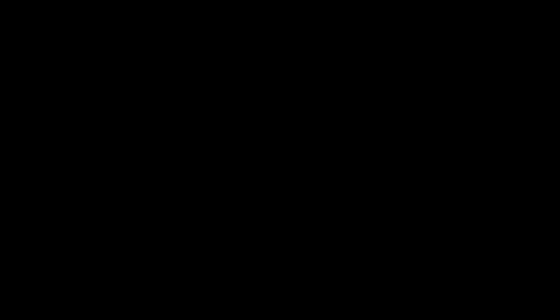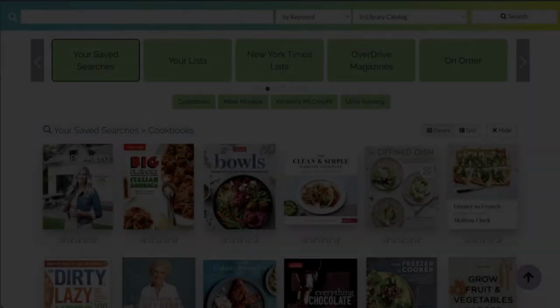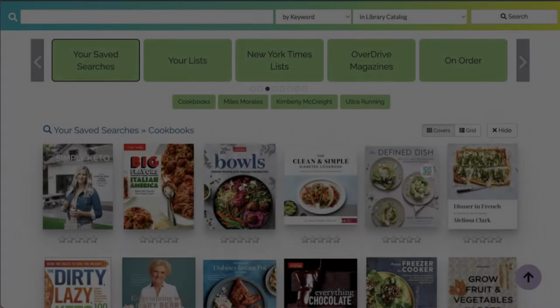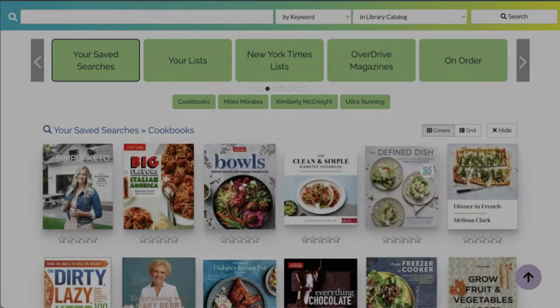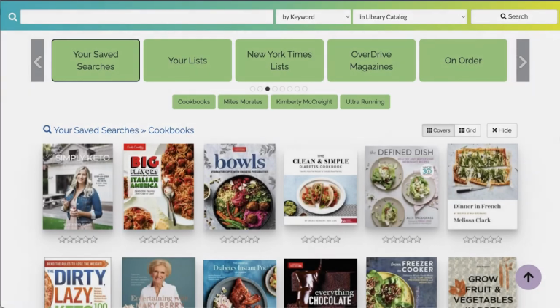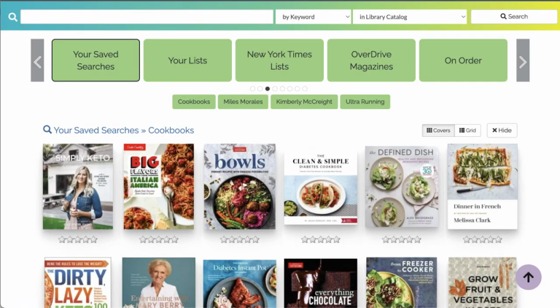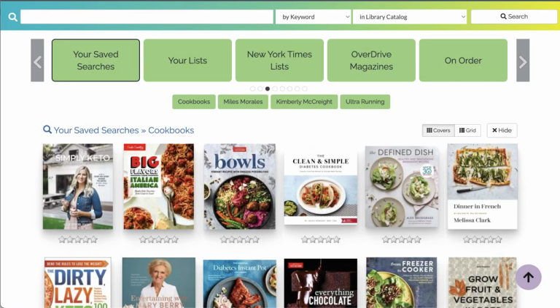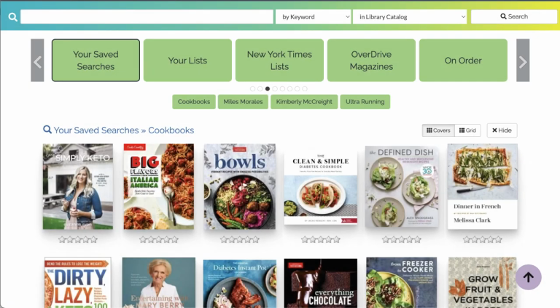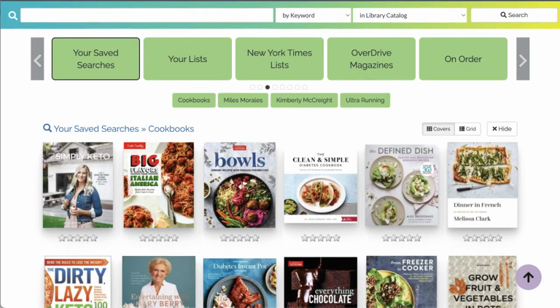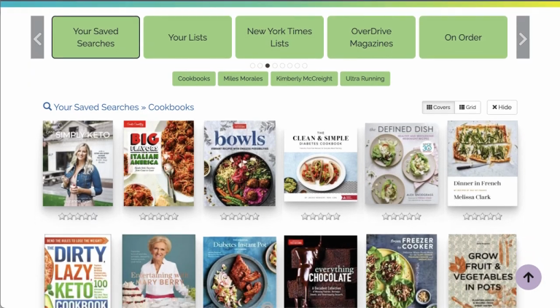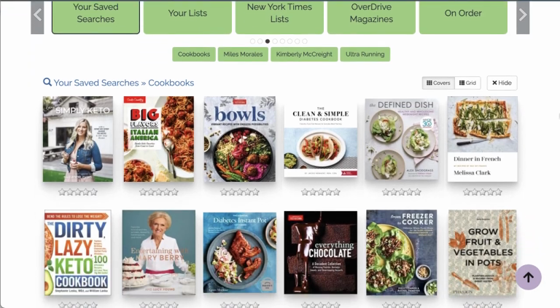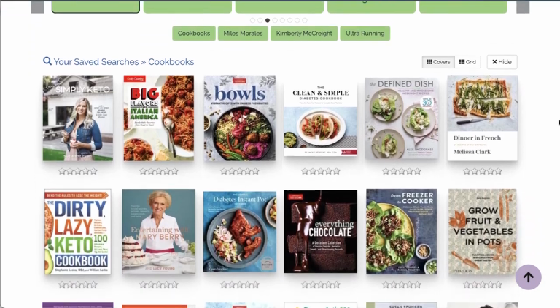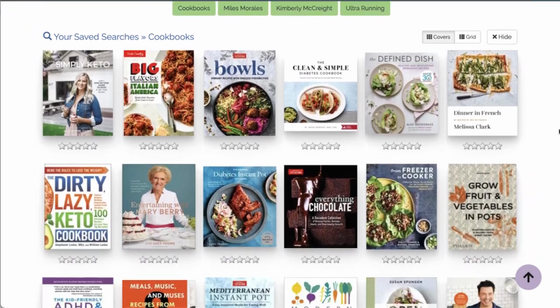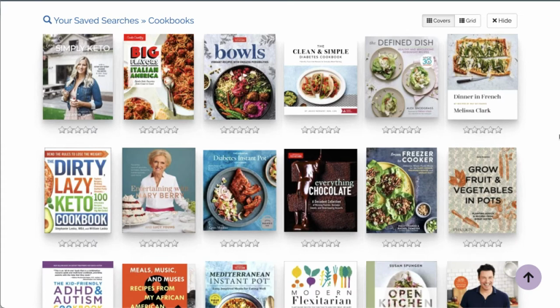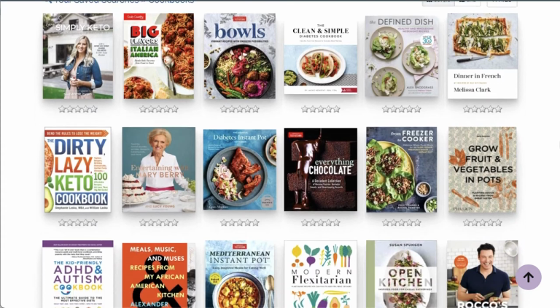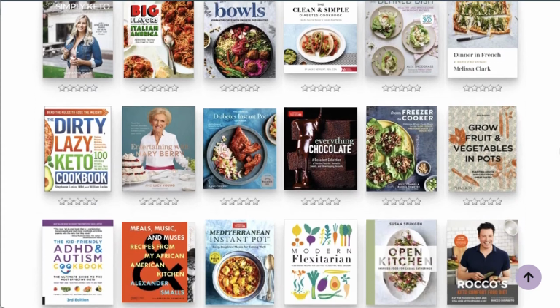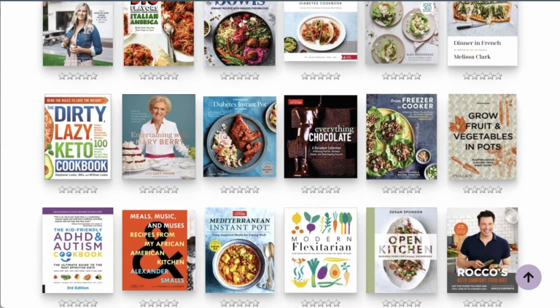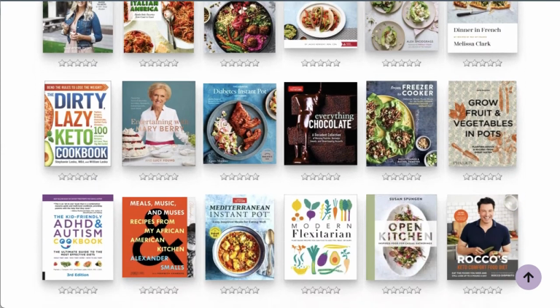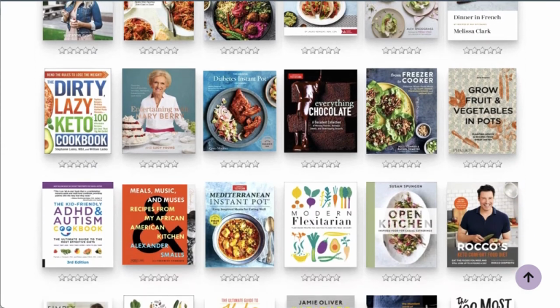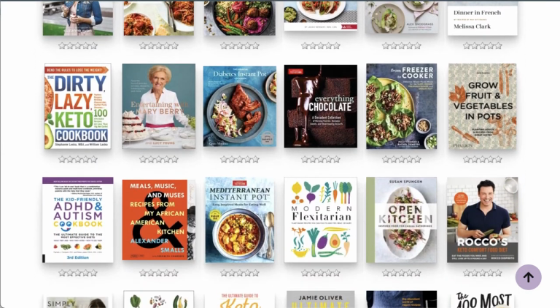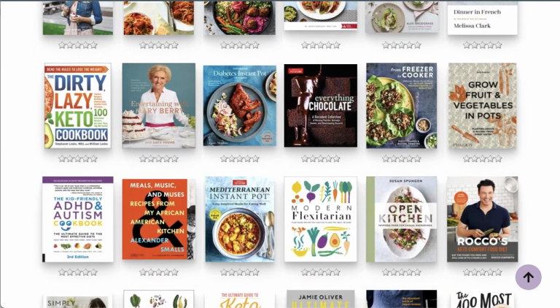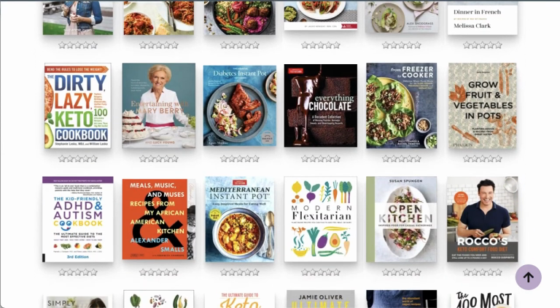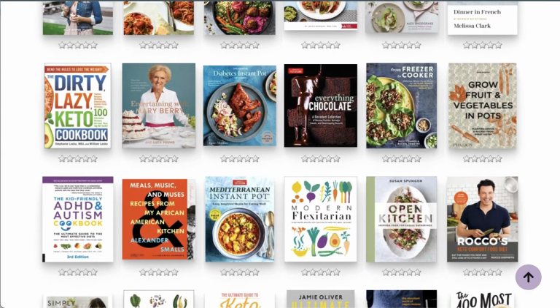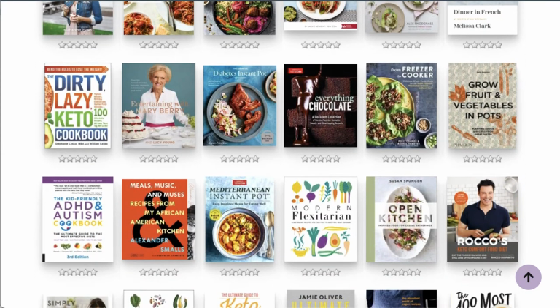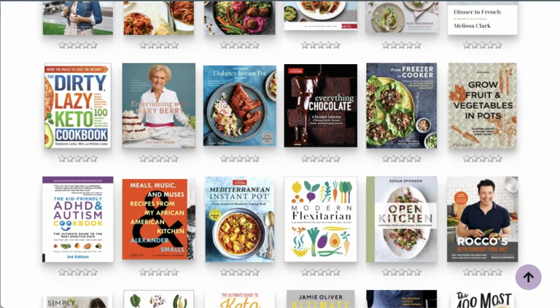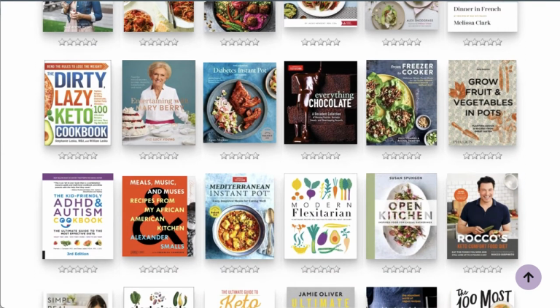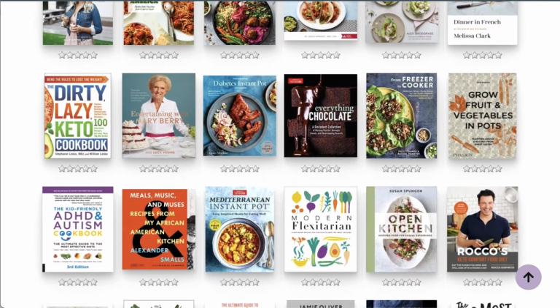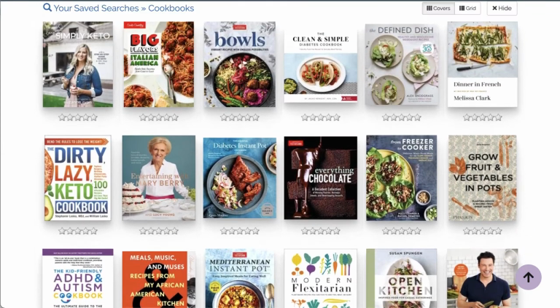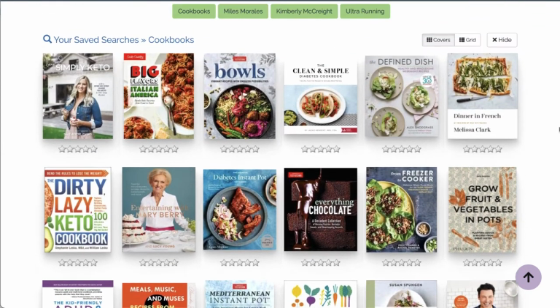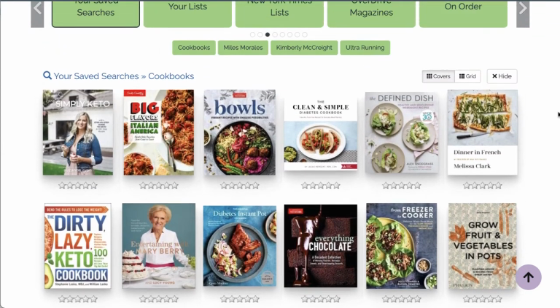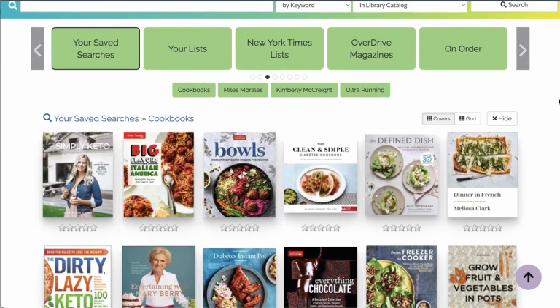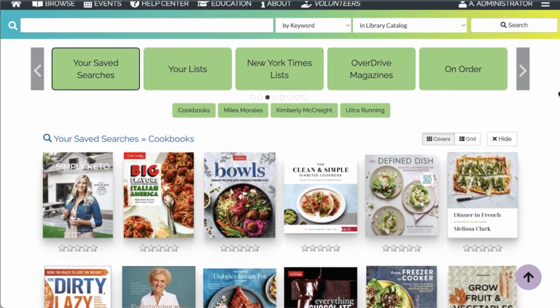The addition of these browse categories creates a really cool, truly personalized experience every time they visit your site.